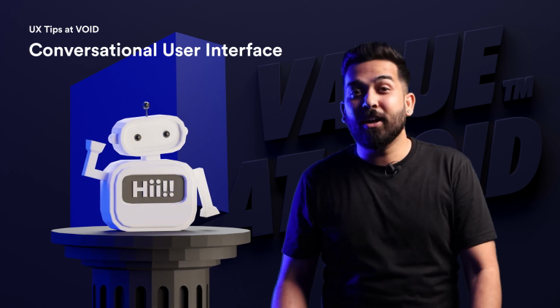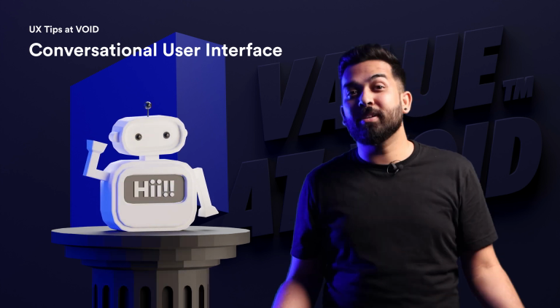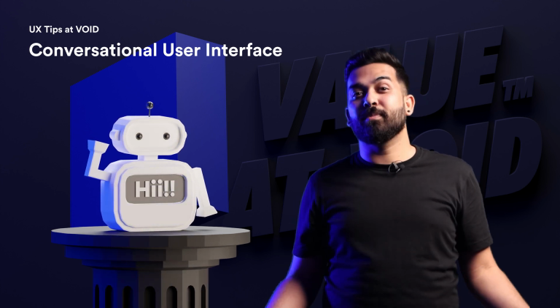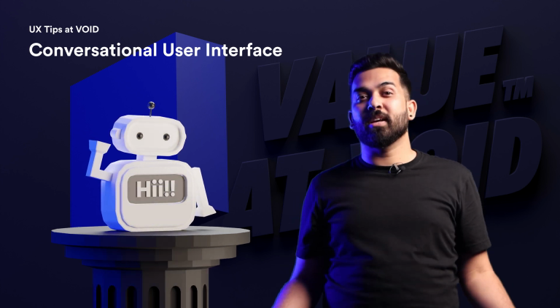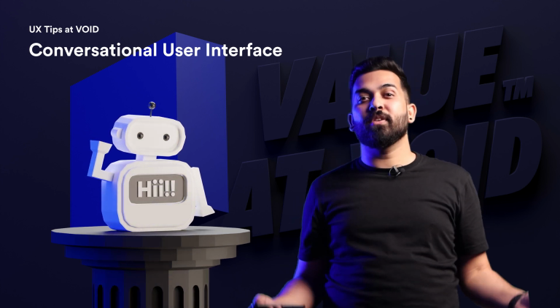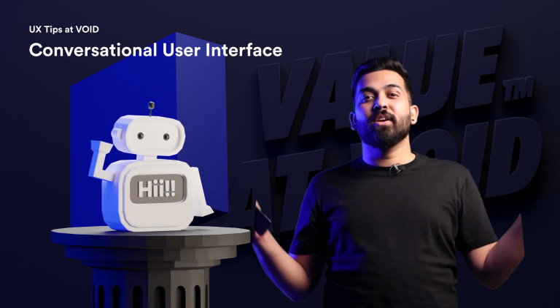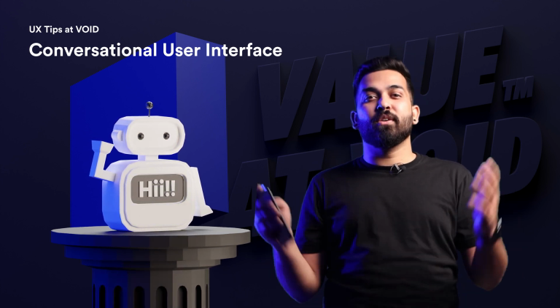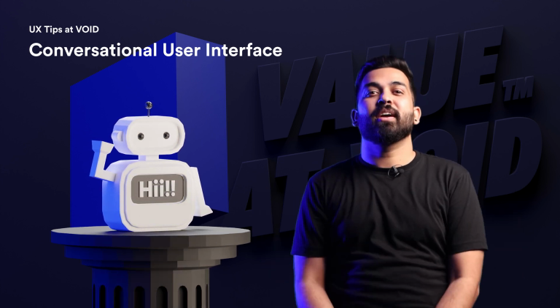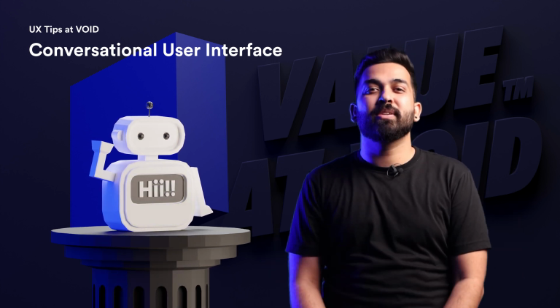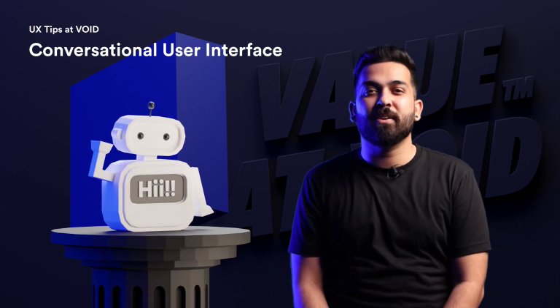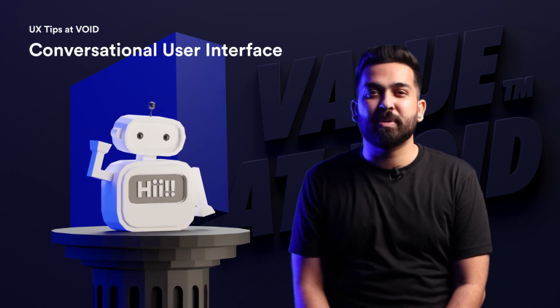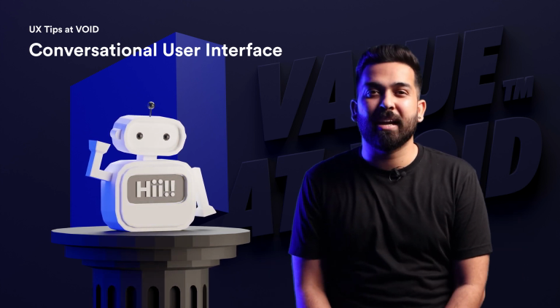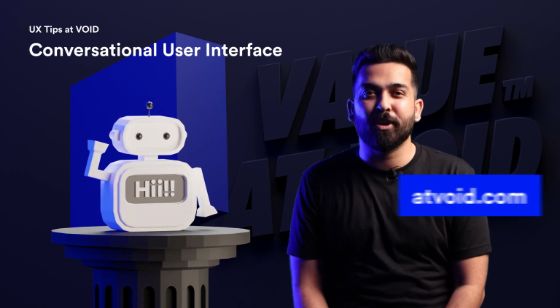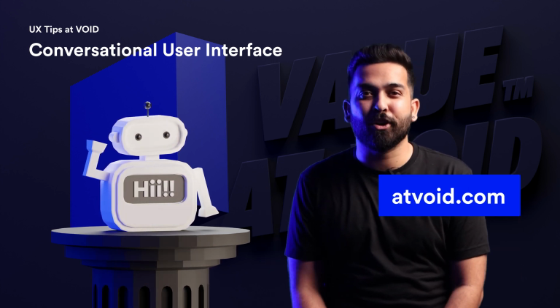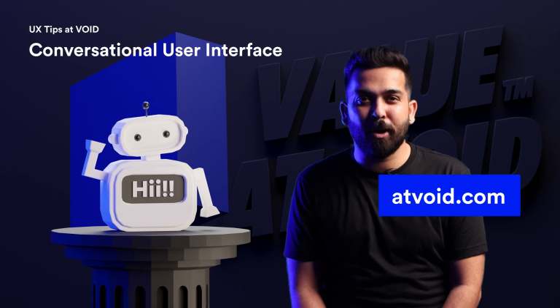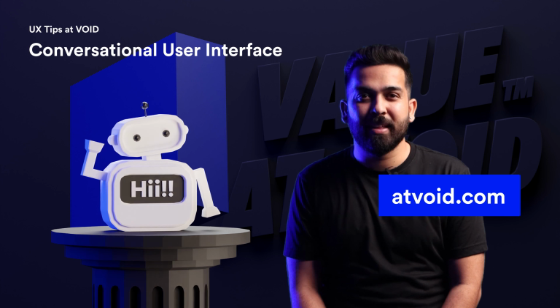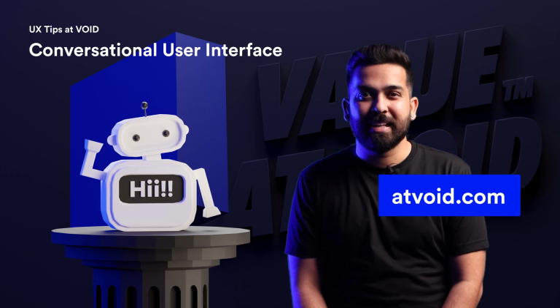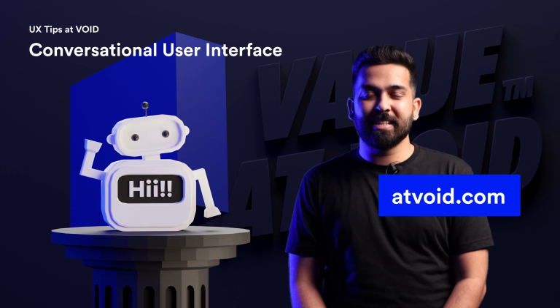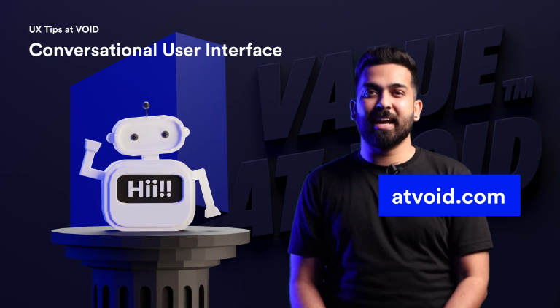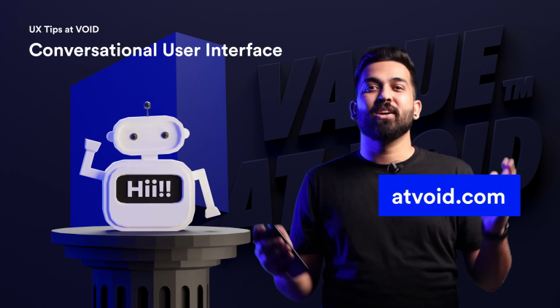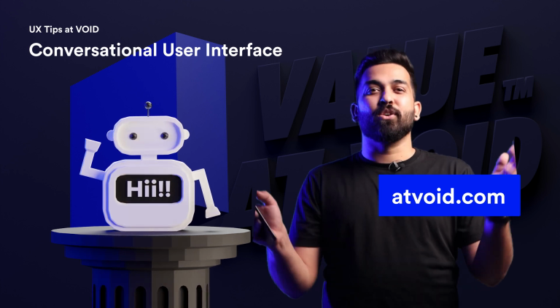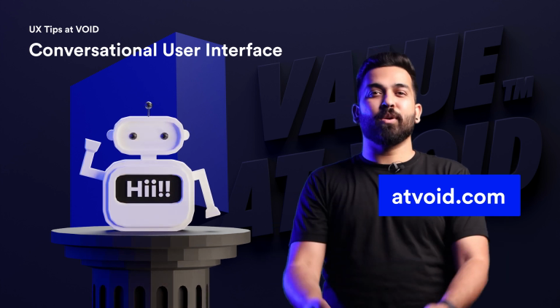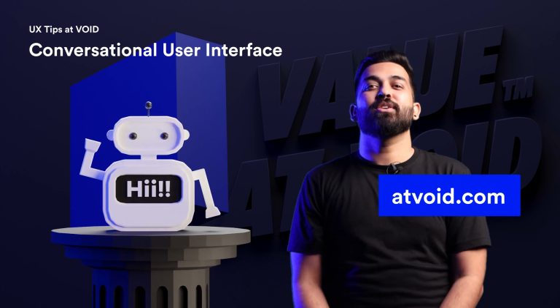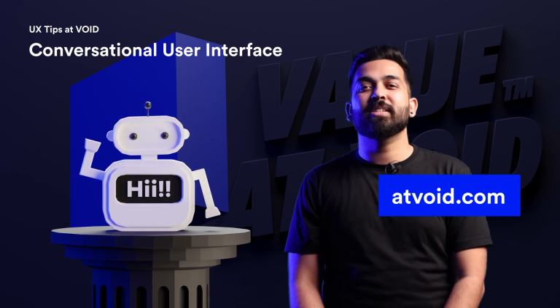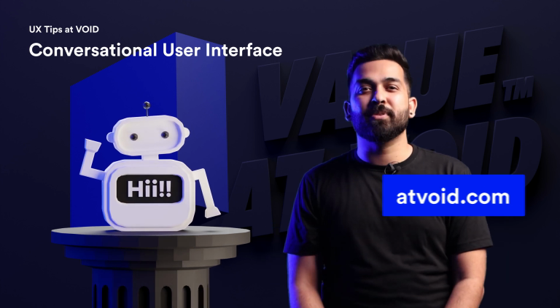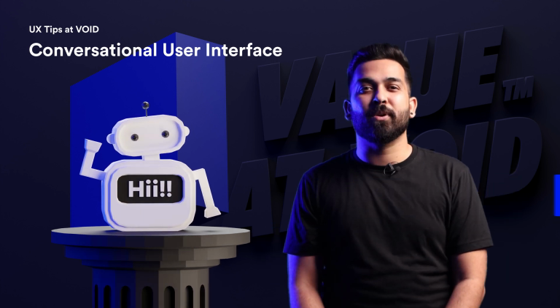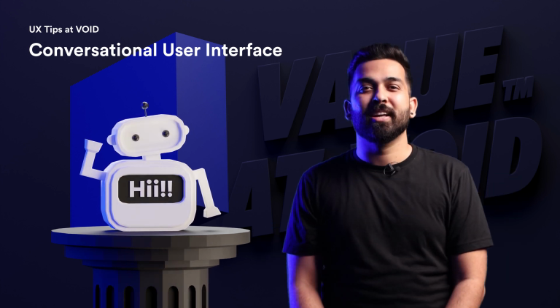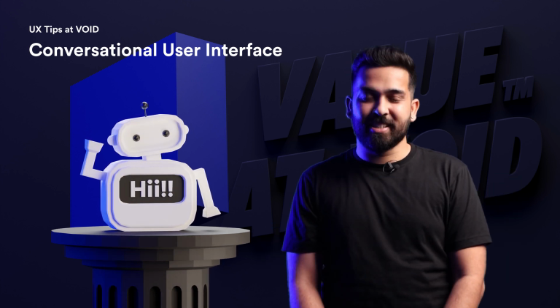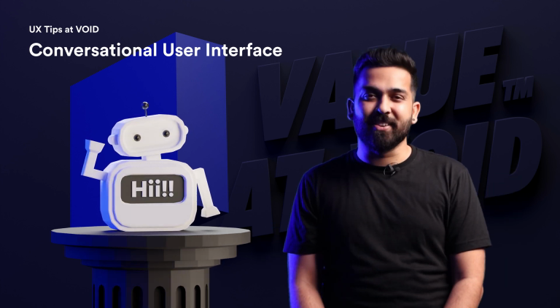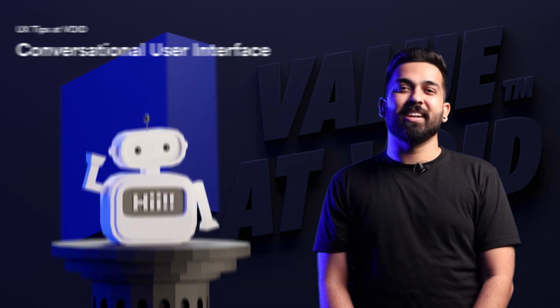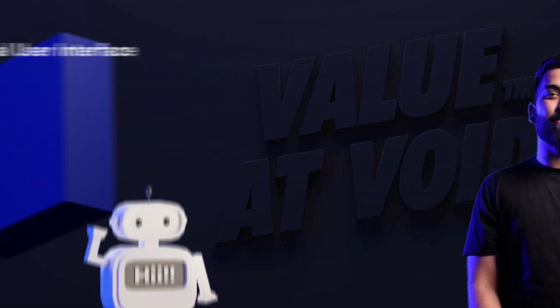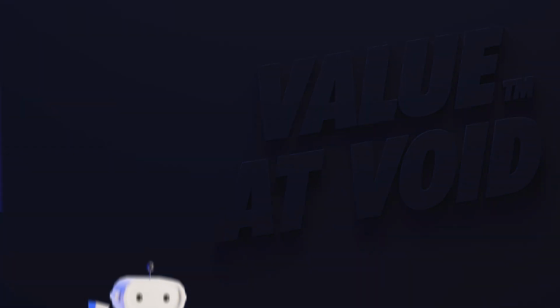I hope this tip was helpful. Don't forget to visit our website at Void.com. This is San, and you're watching UX Tips at Void. See you in the next video.